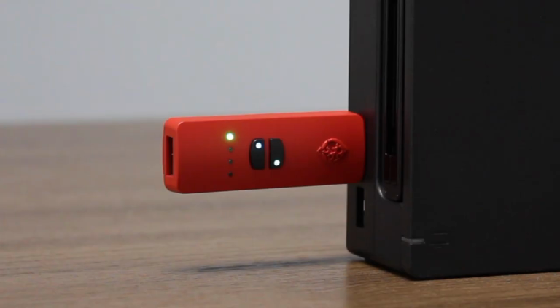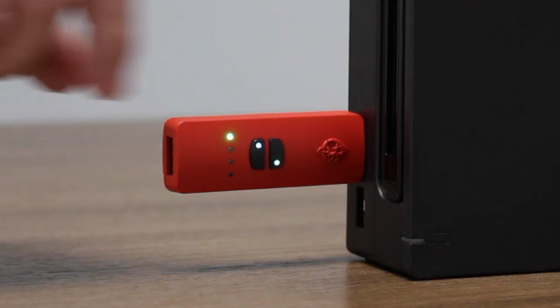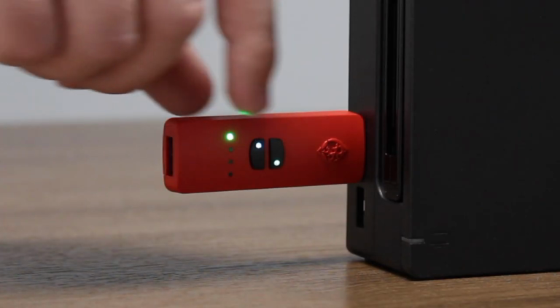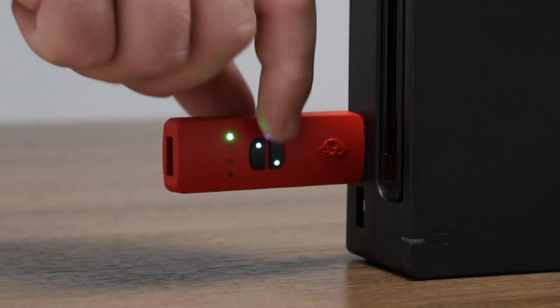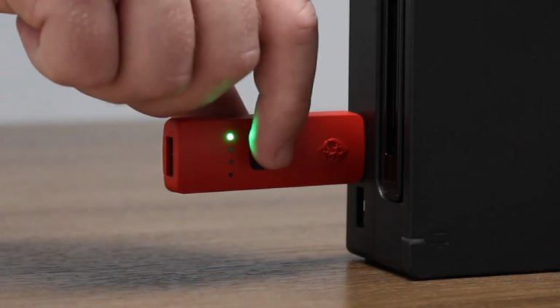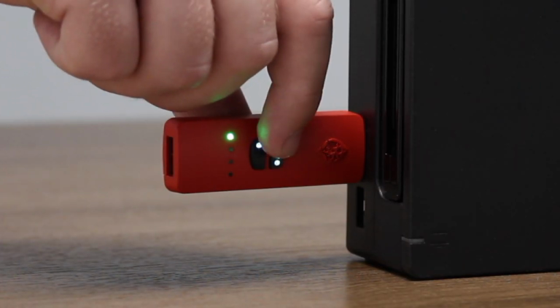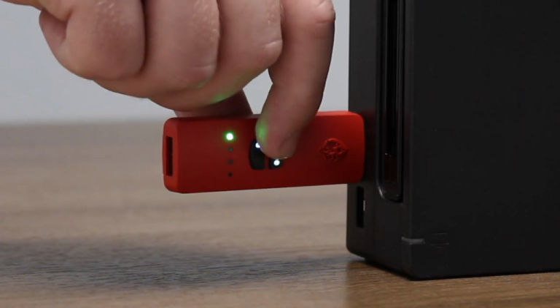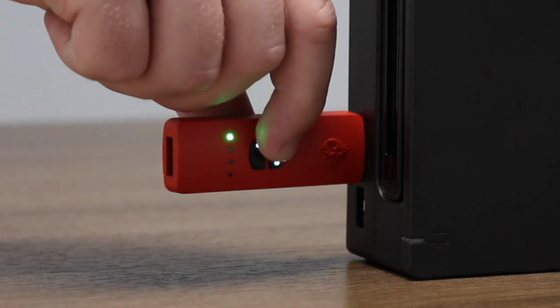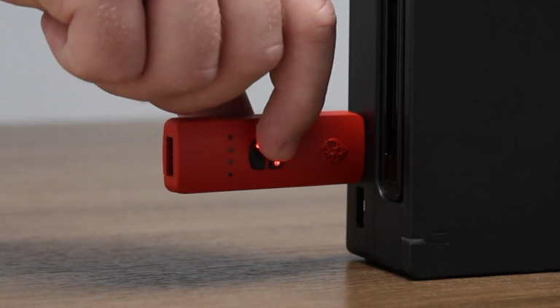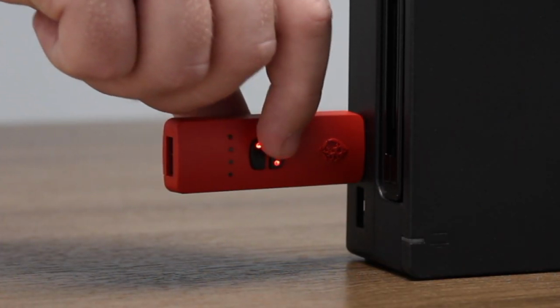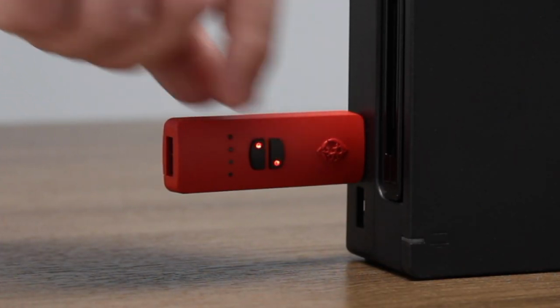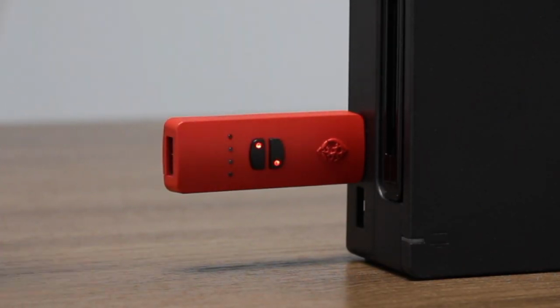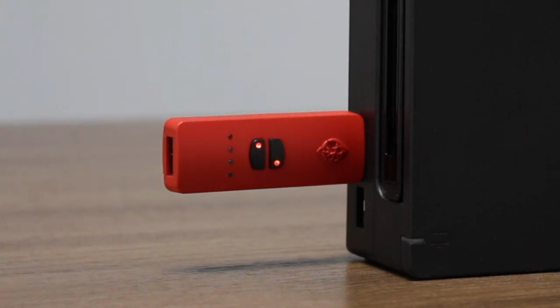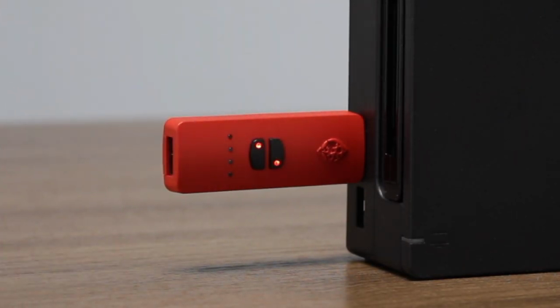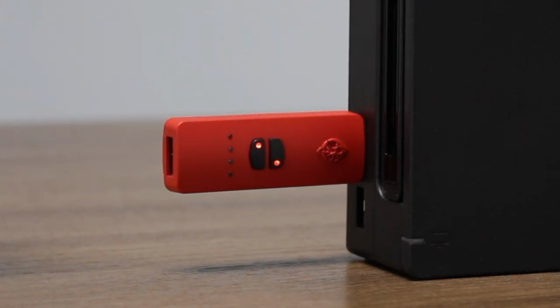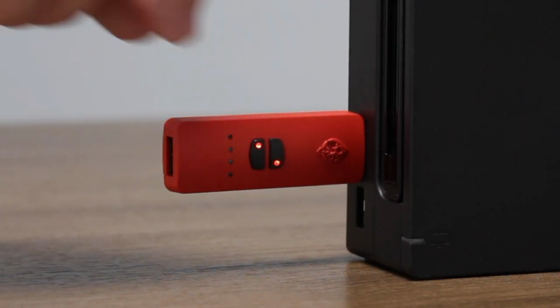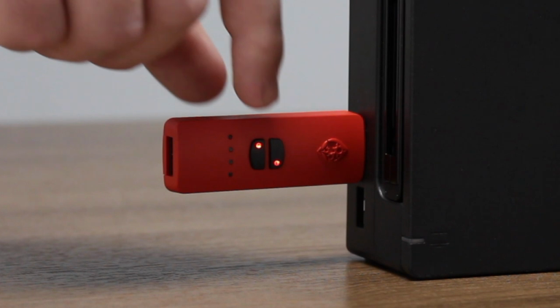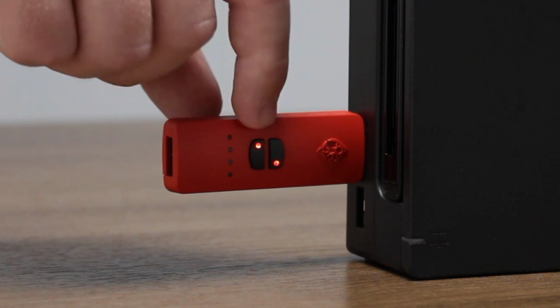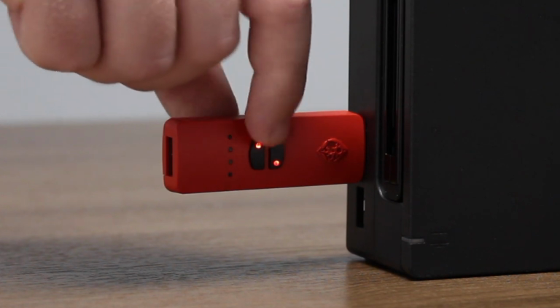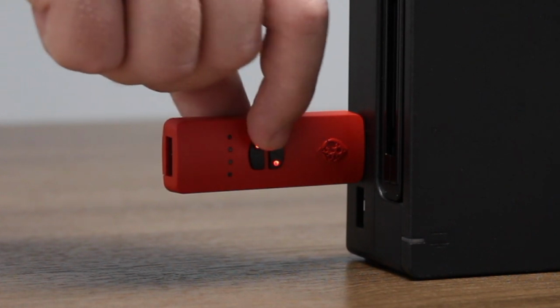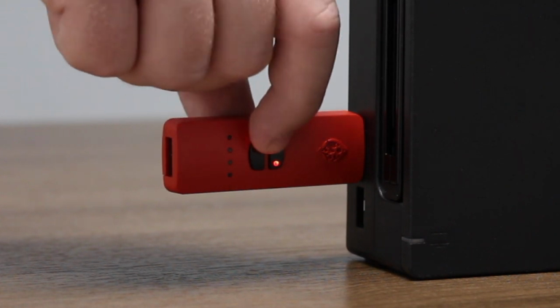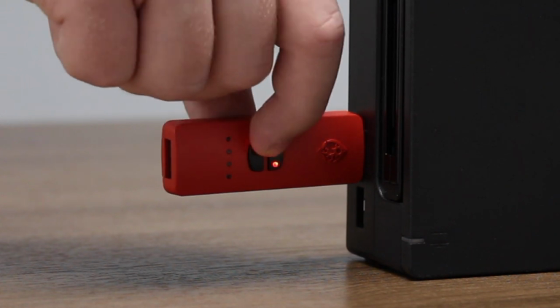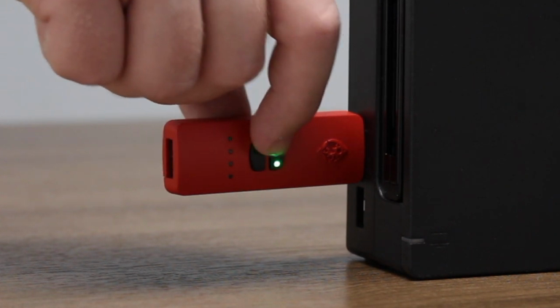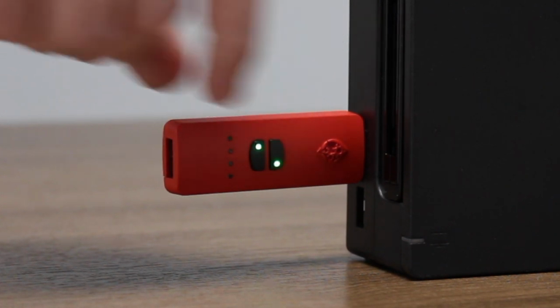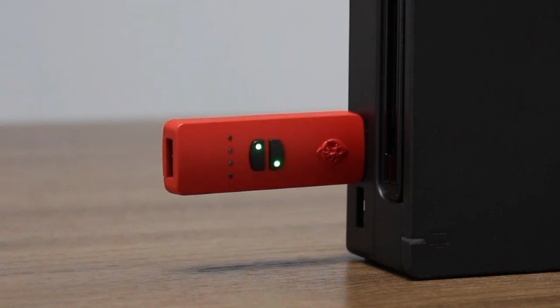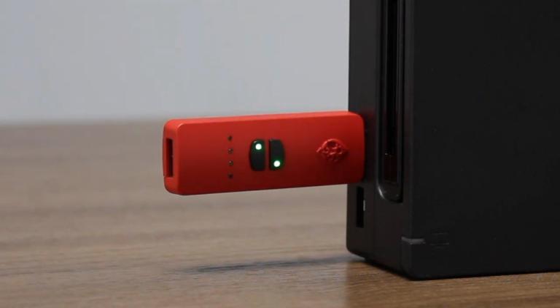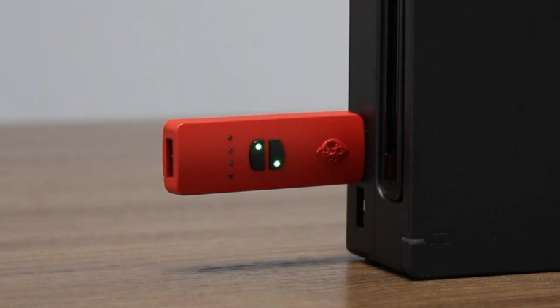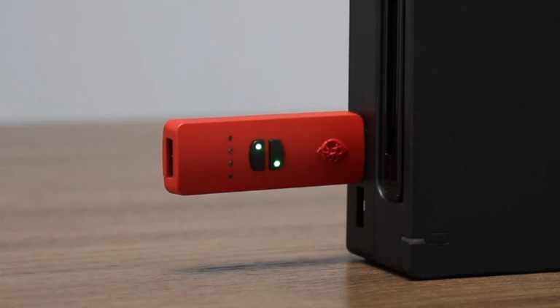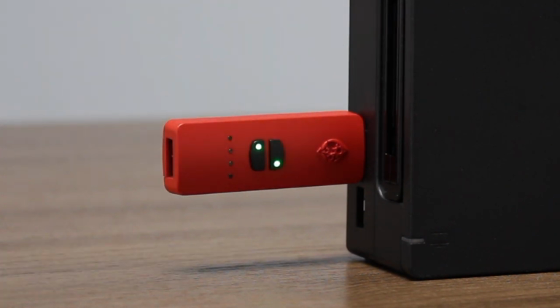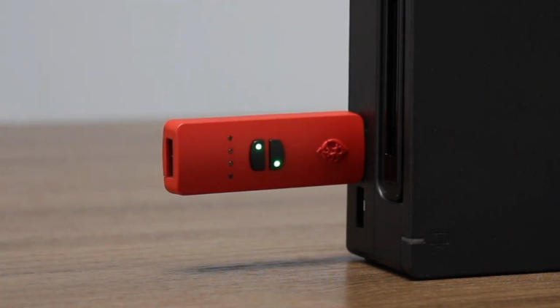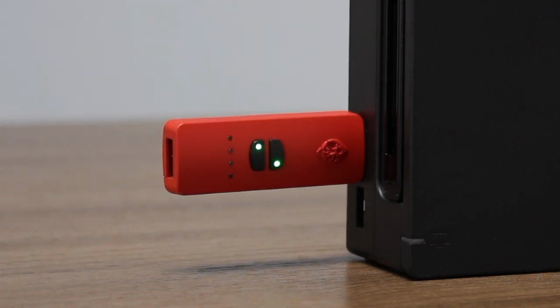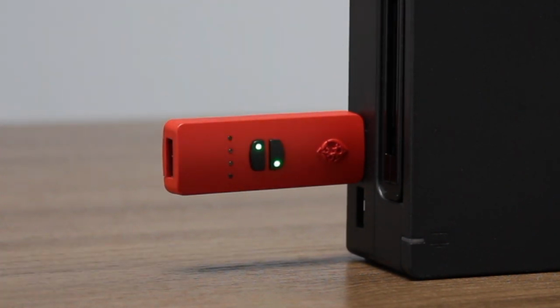Make sure your Switch Up device is in Zelda mode. Press and release the mode select button until the two LEDs turn green.